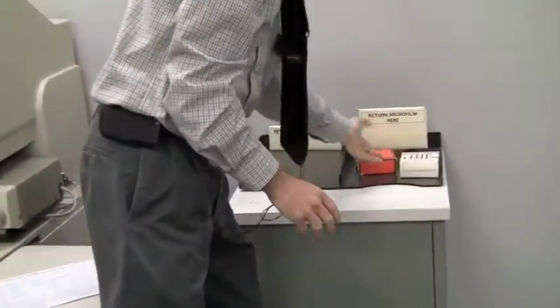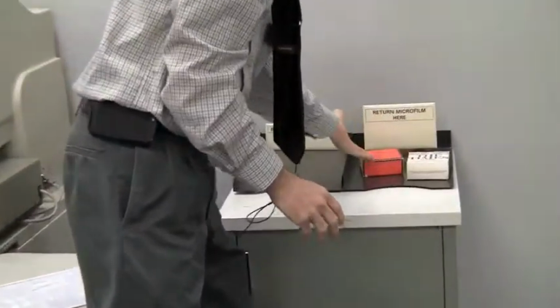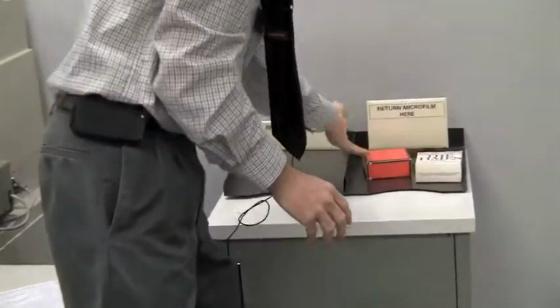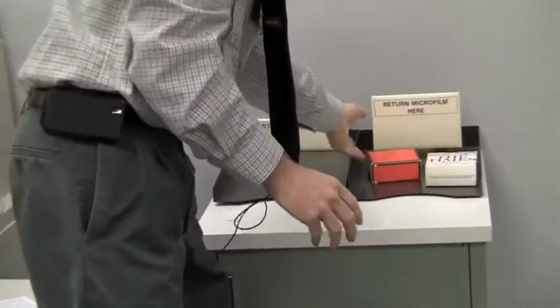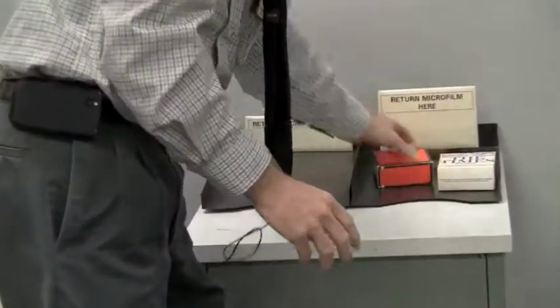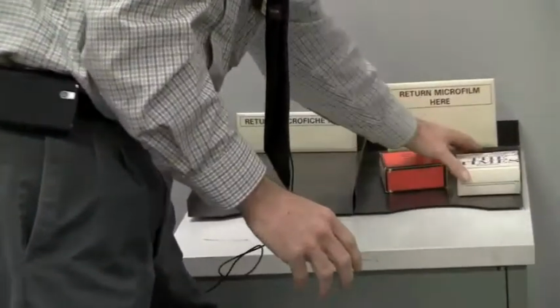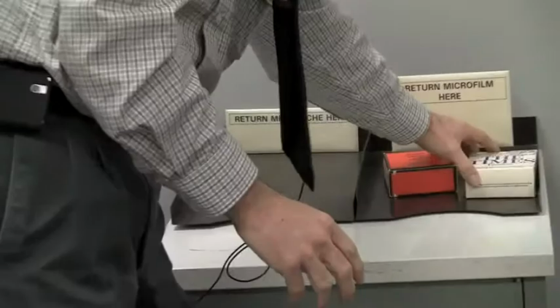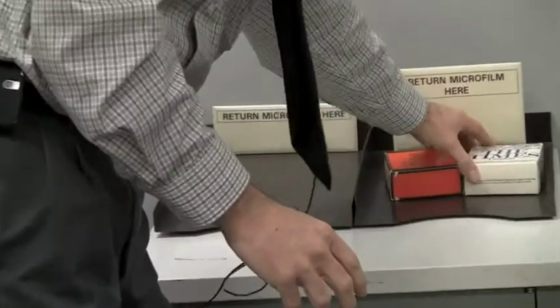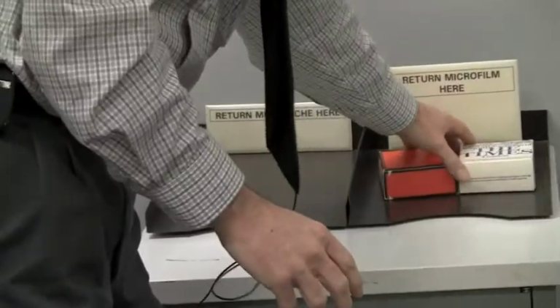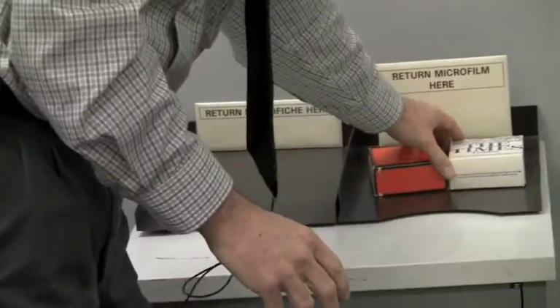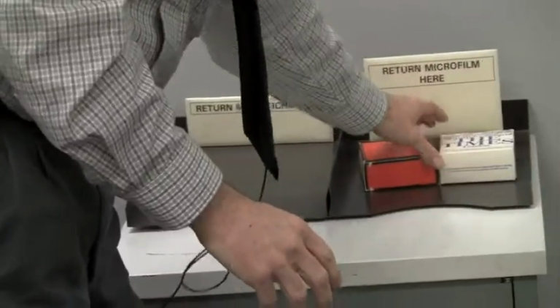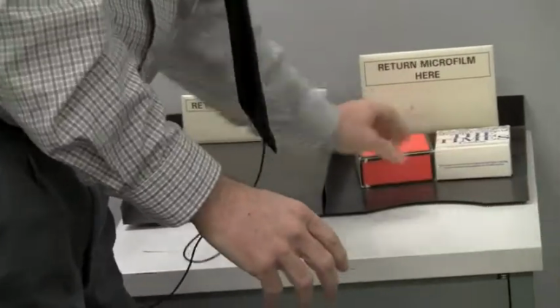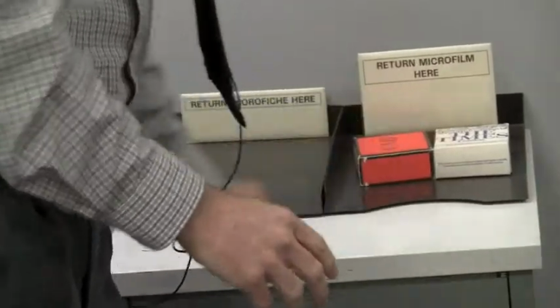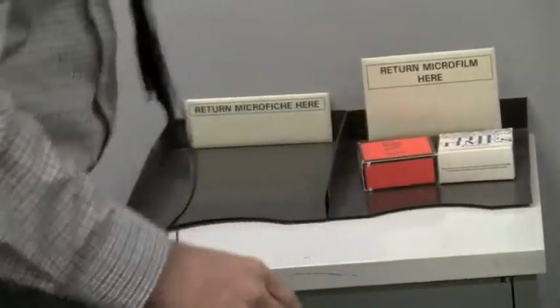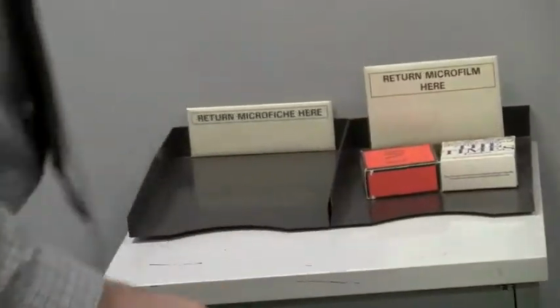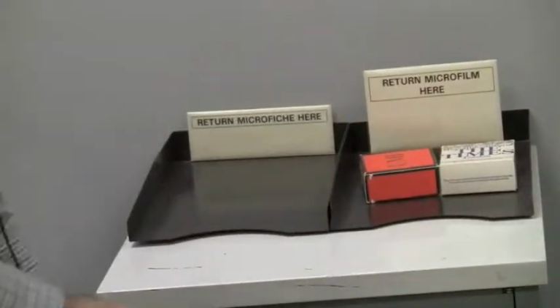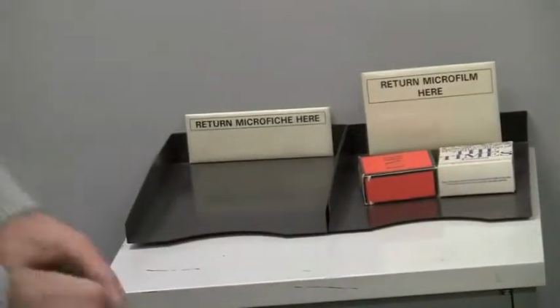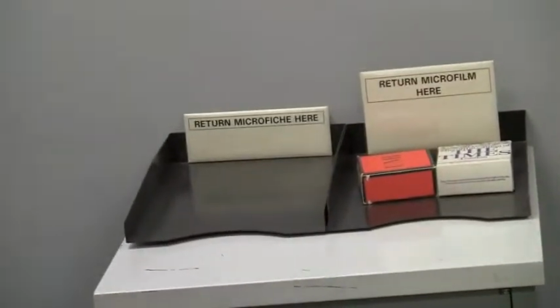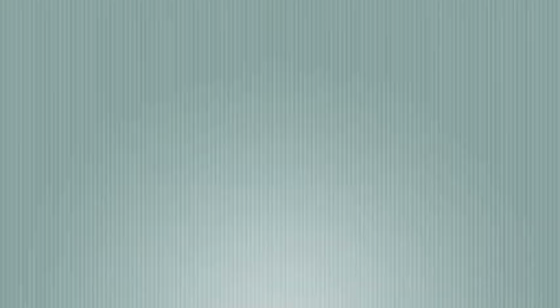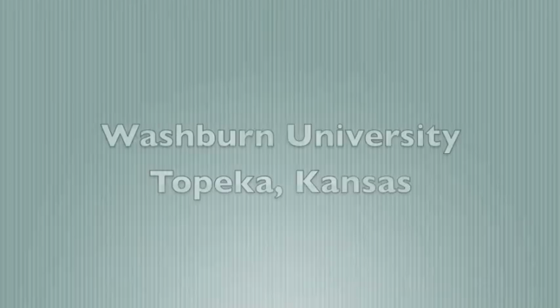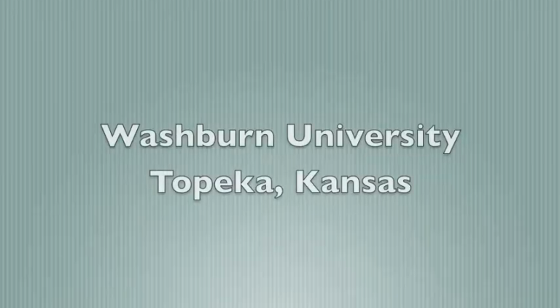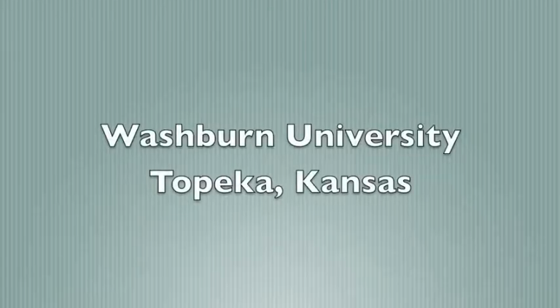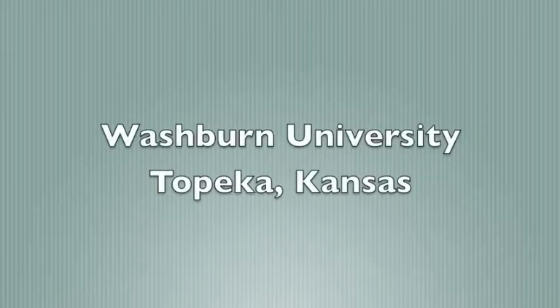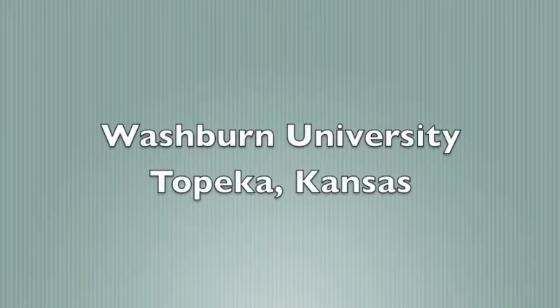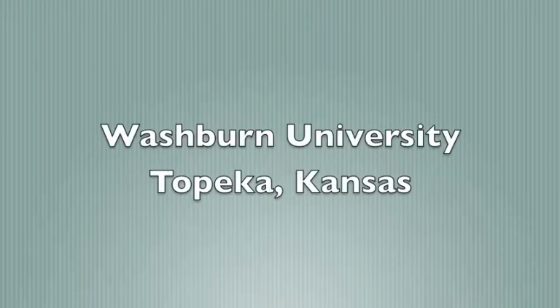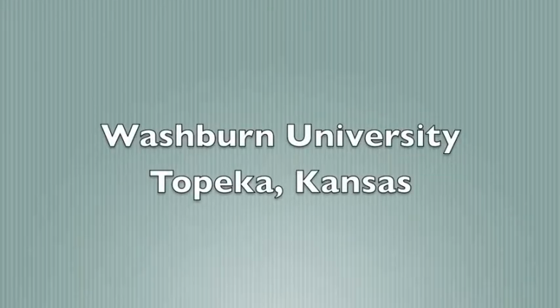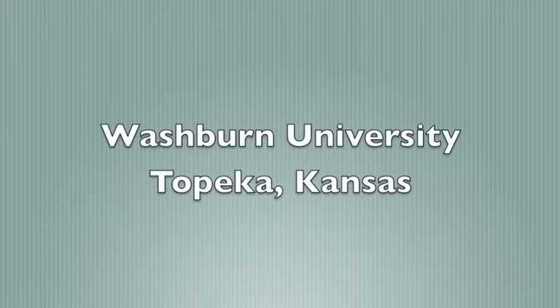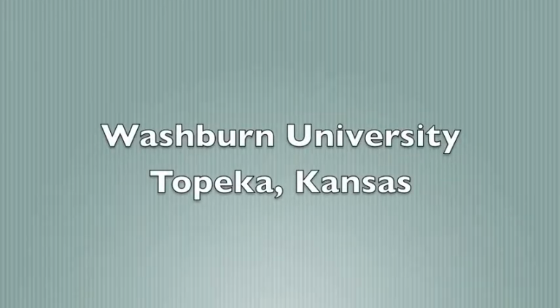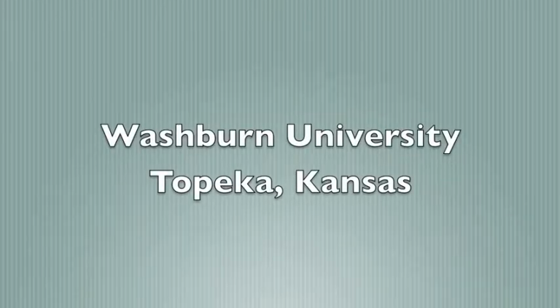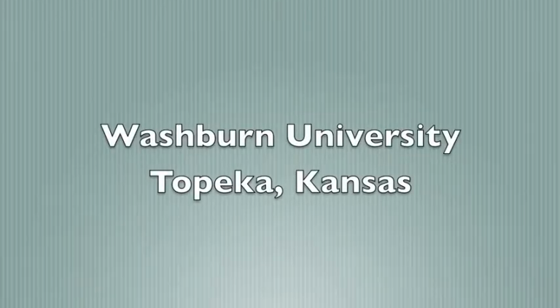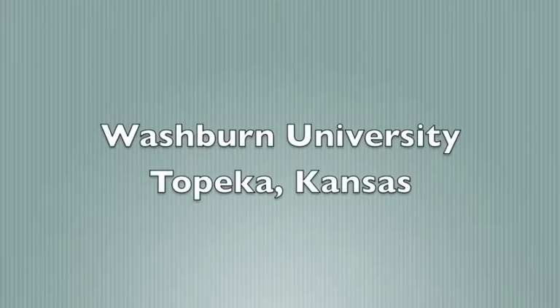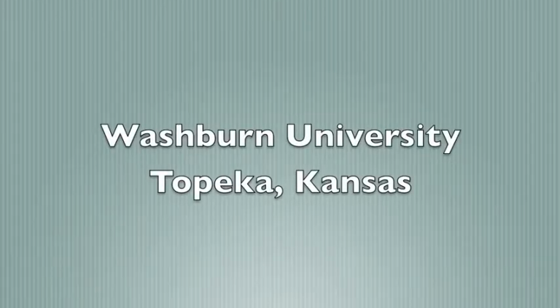In fact, there's another one here already in the return tray.